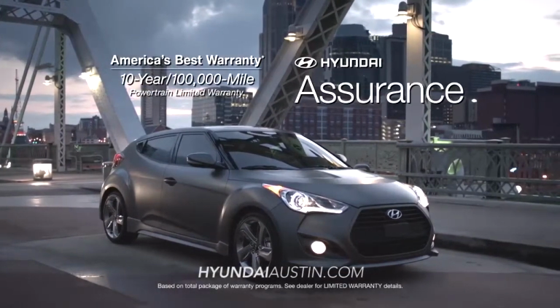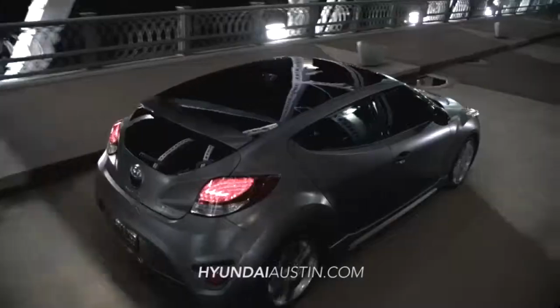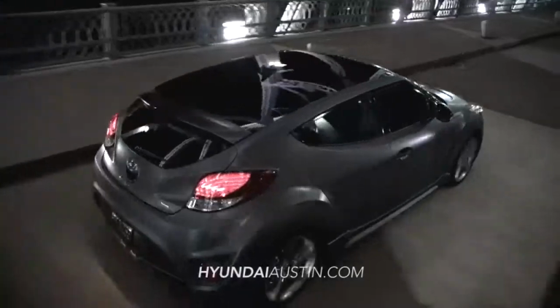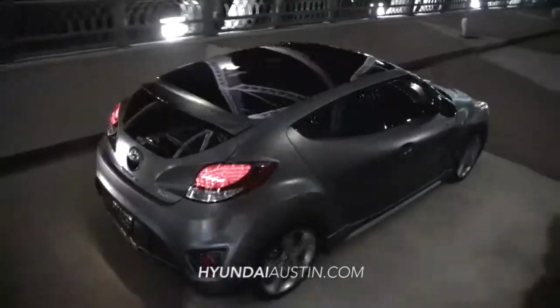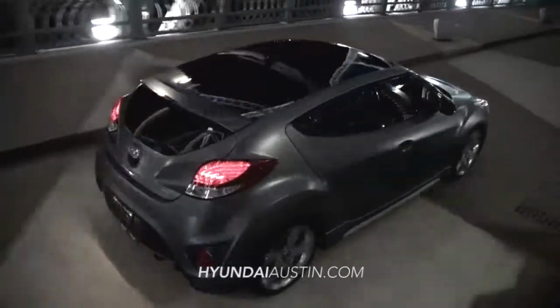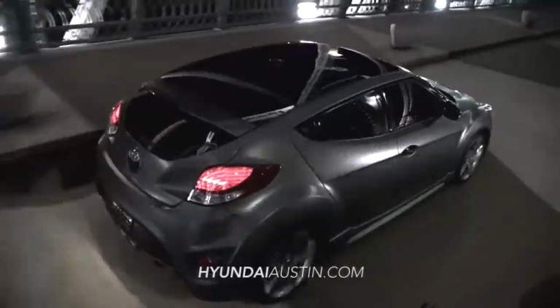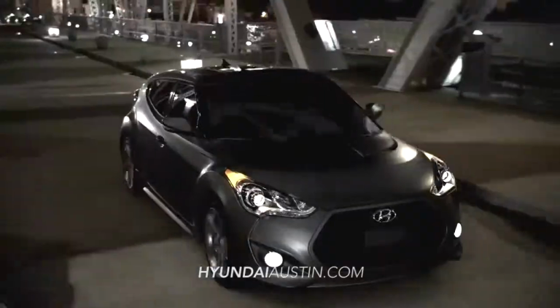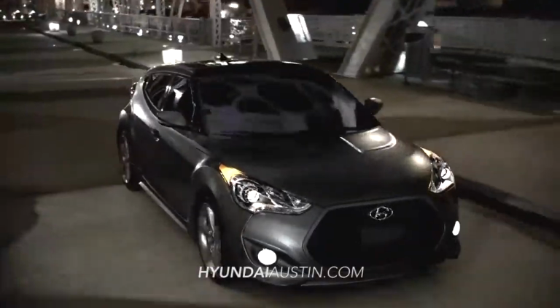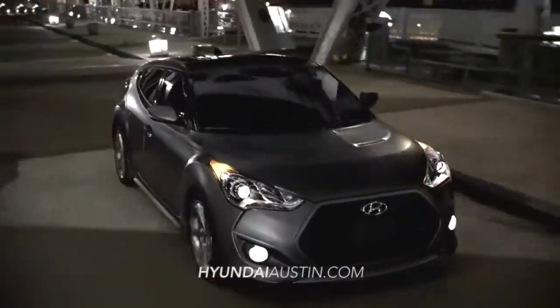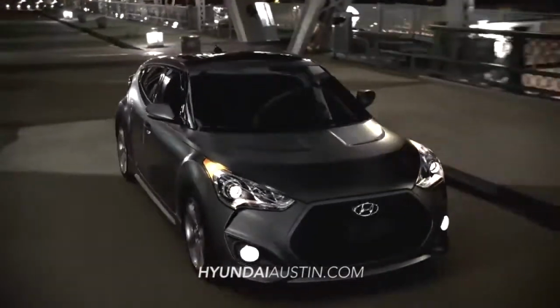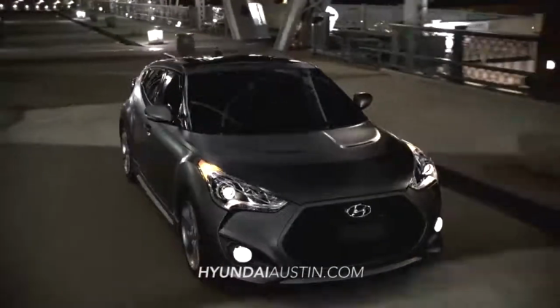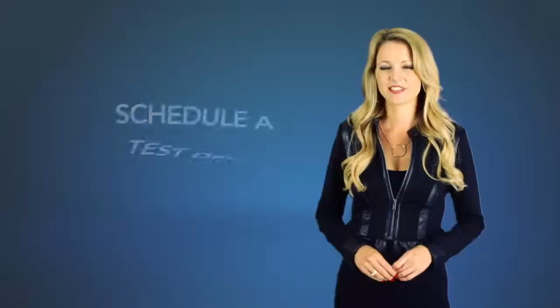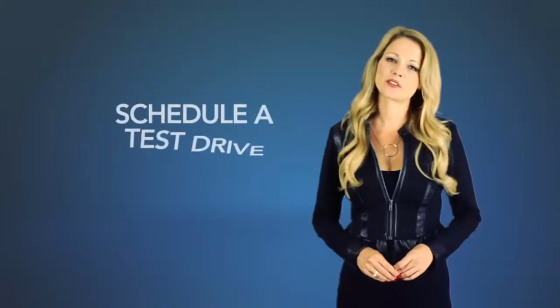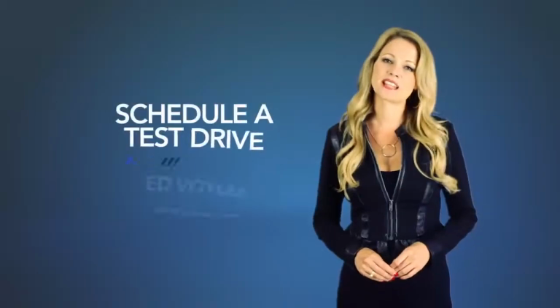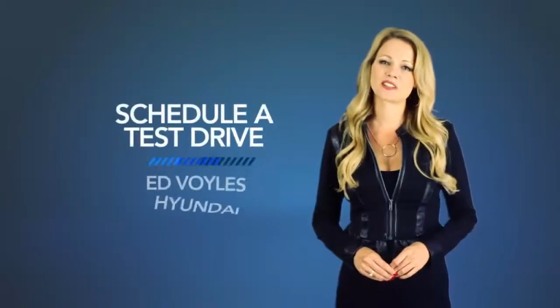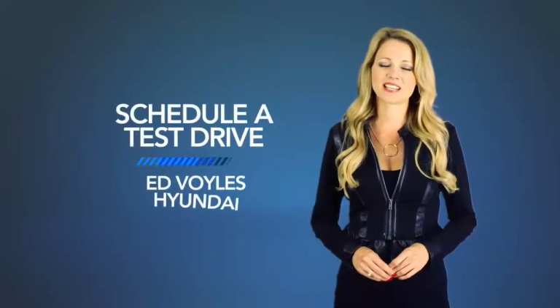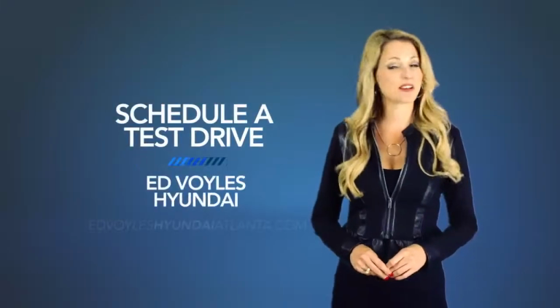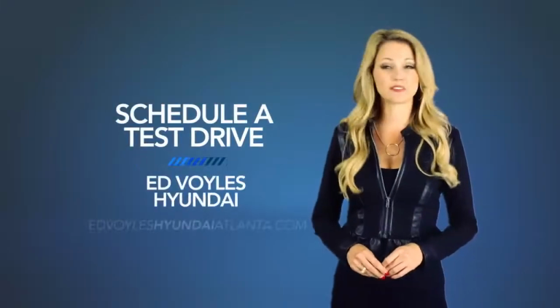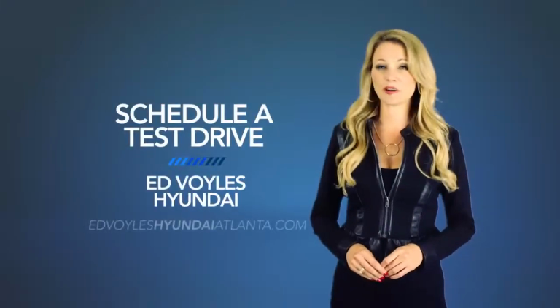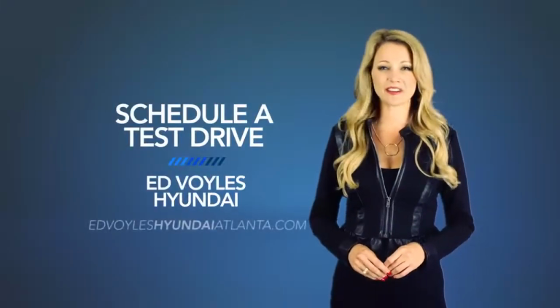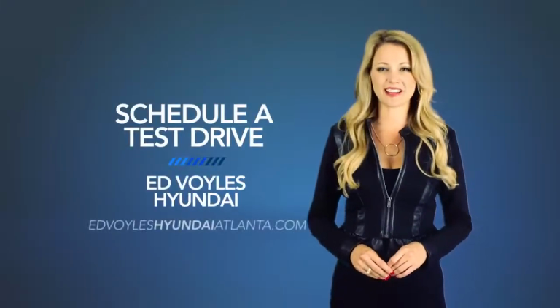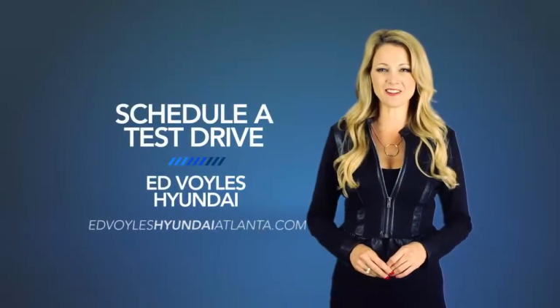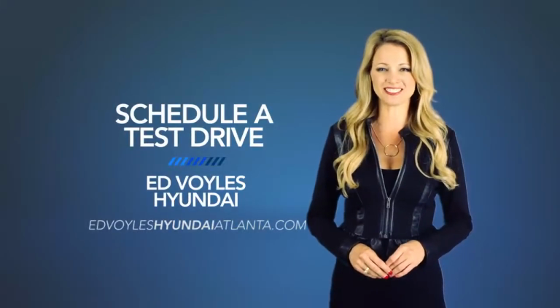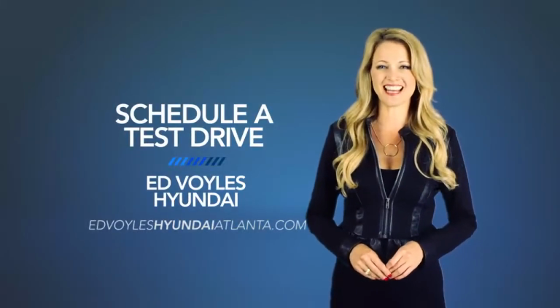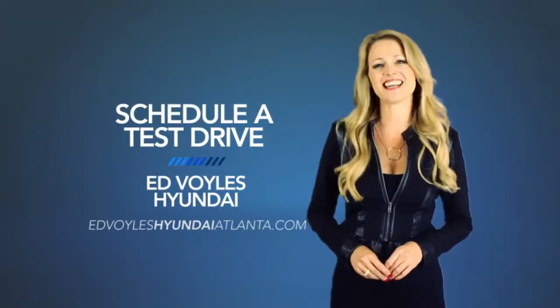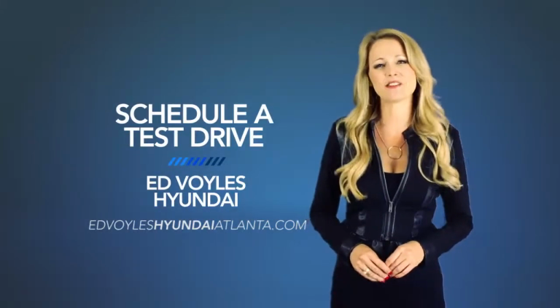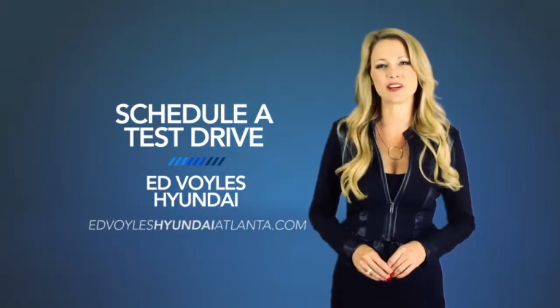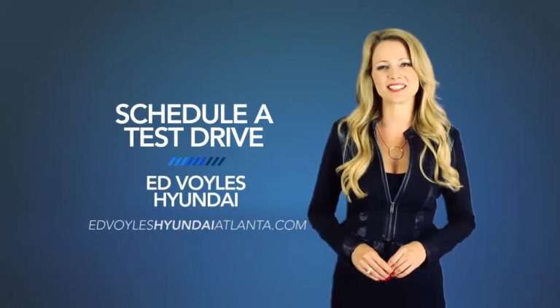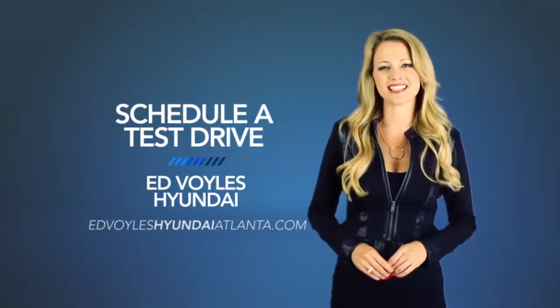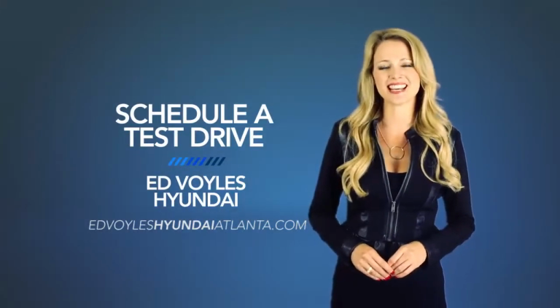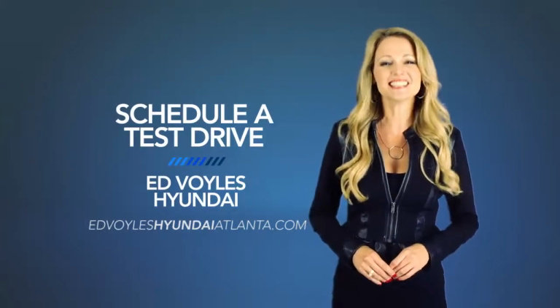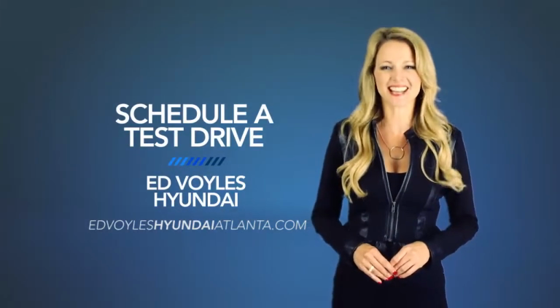Fun comes standard. So schedule a test drive of your very own at Ed Voyles Hyundai today.